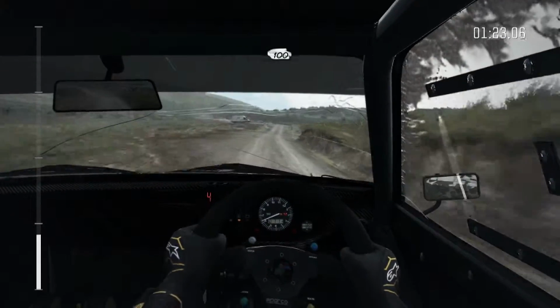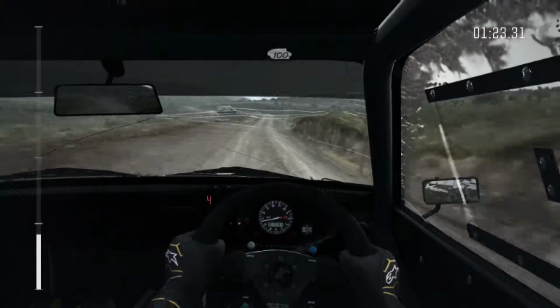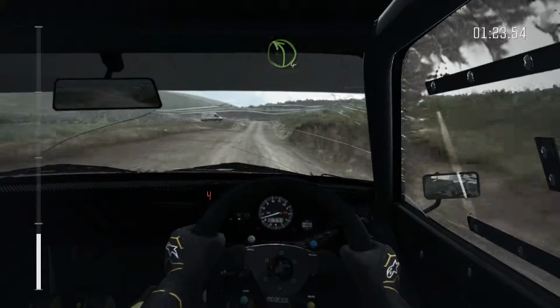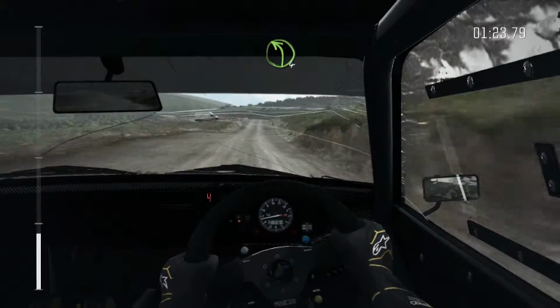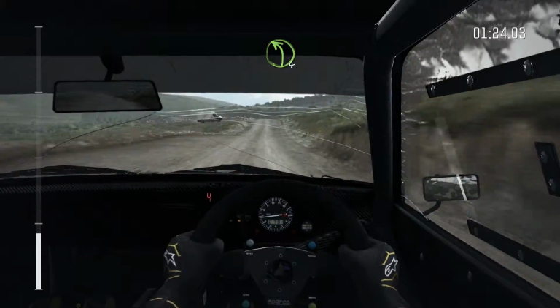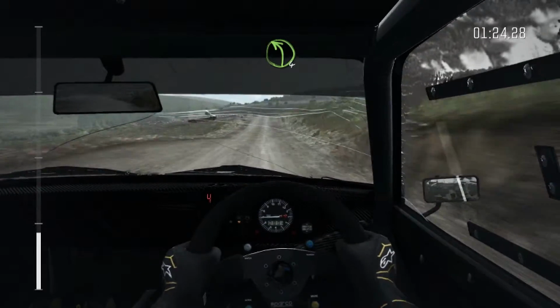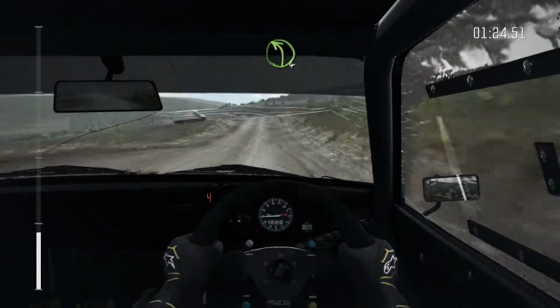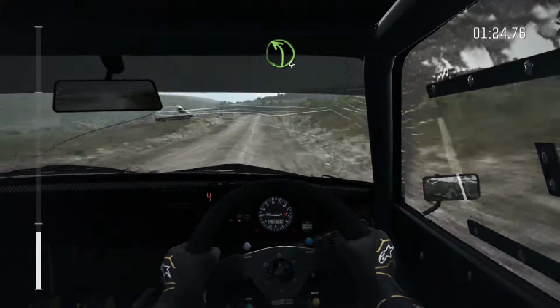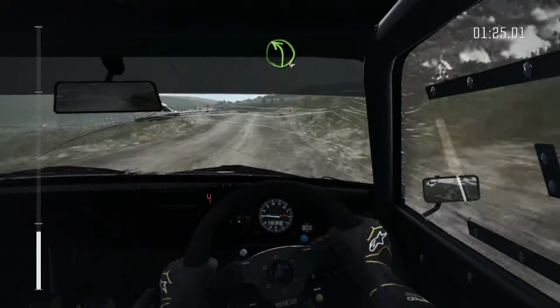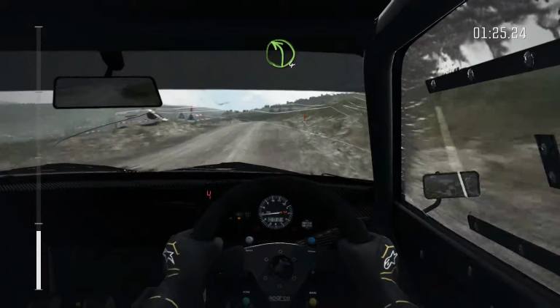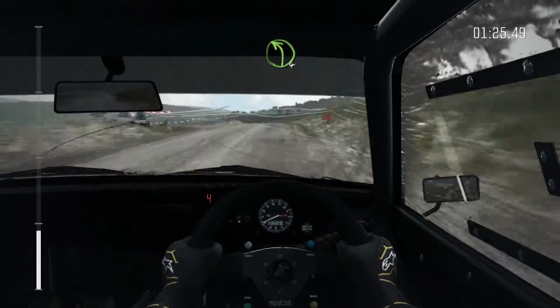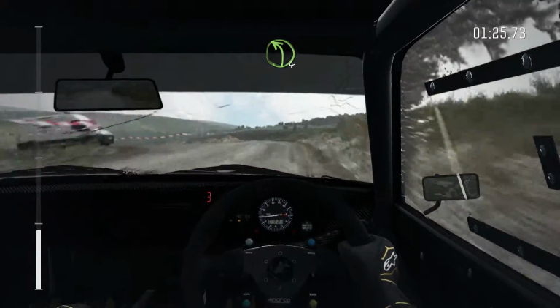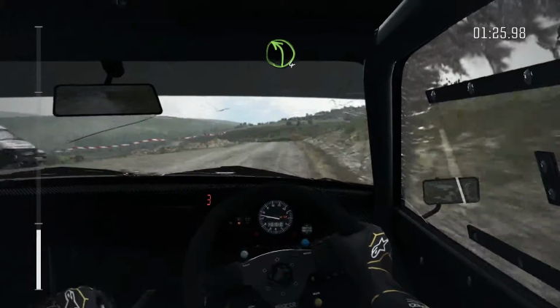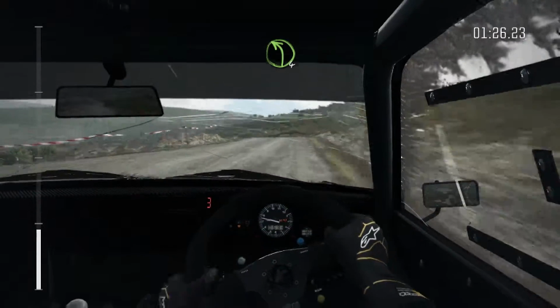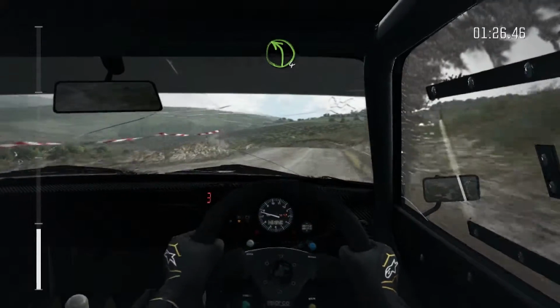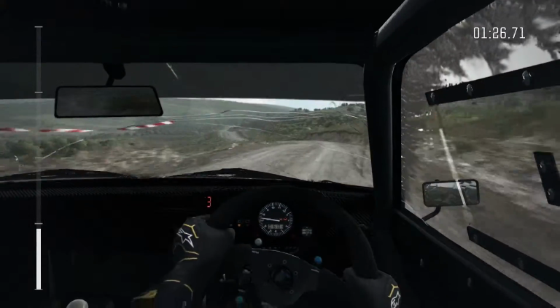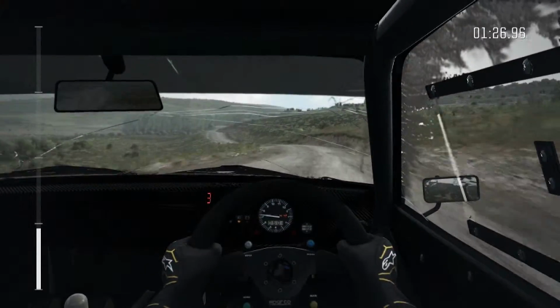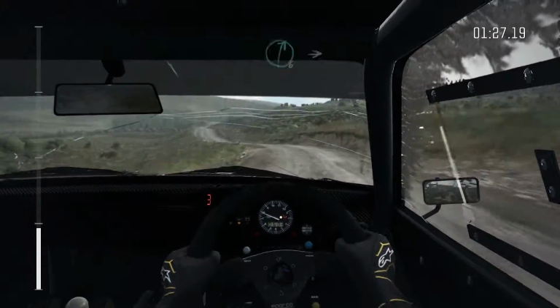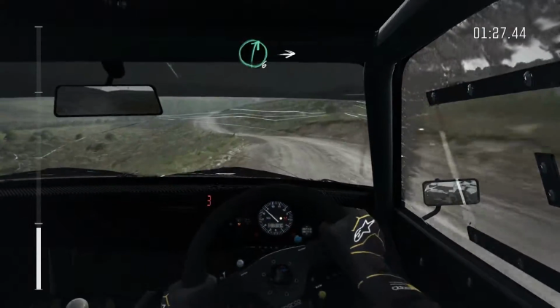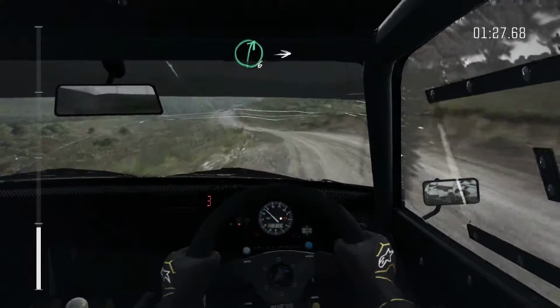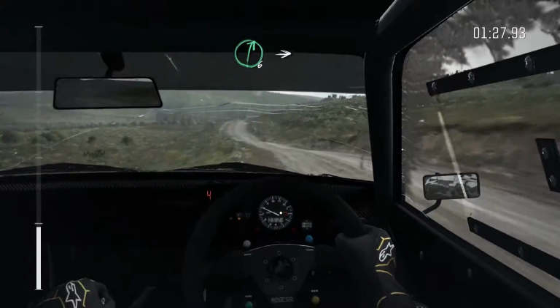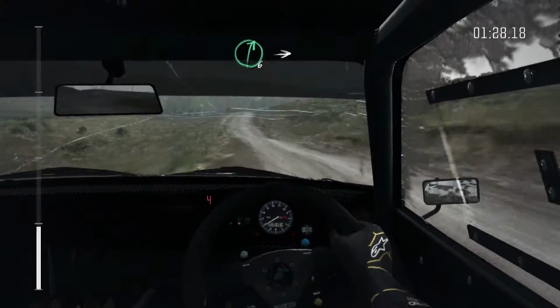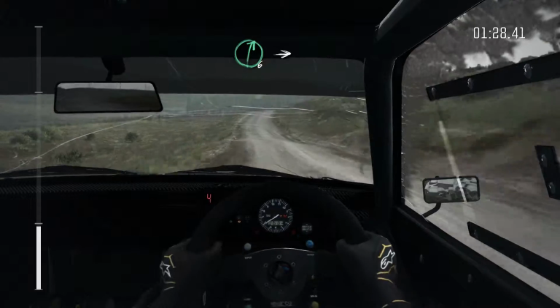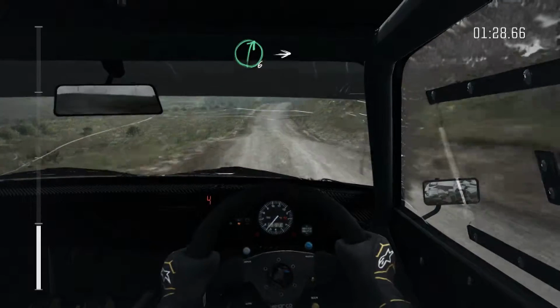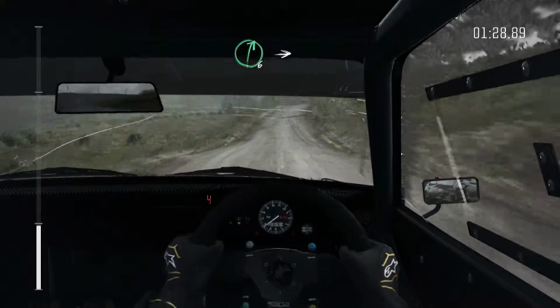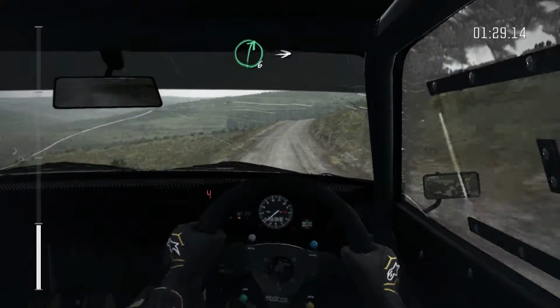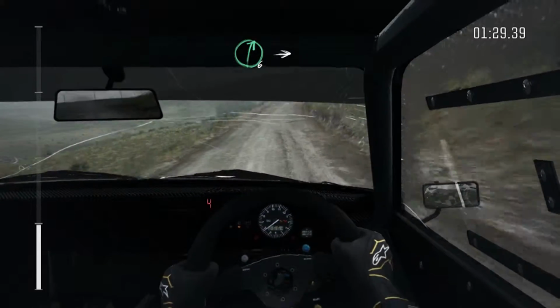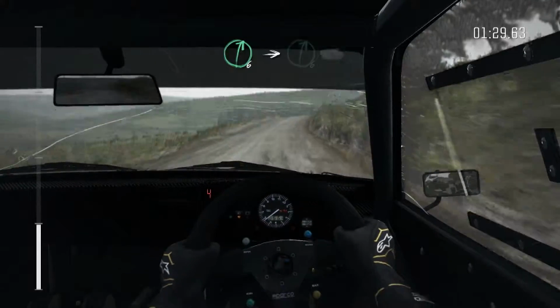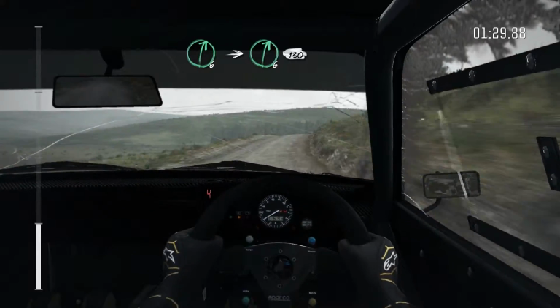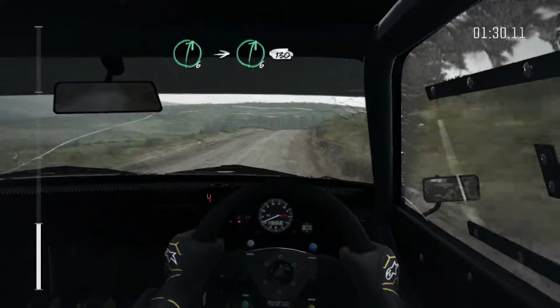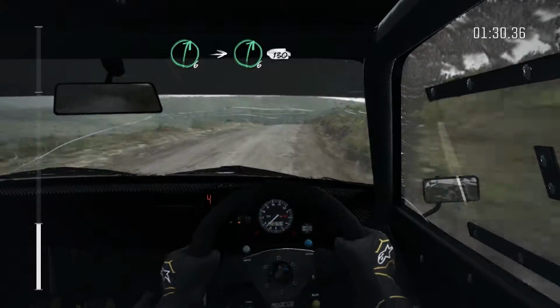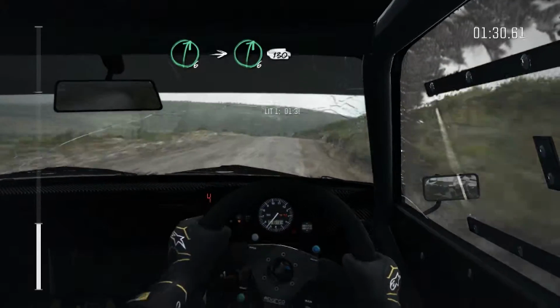Crest left 4. Into right 6, stay mid over crest. Into right 6, 130.